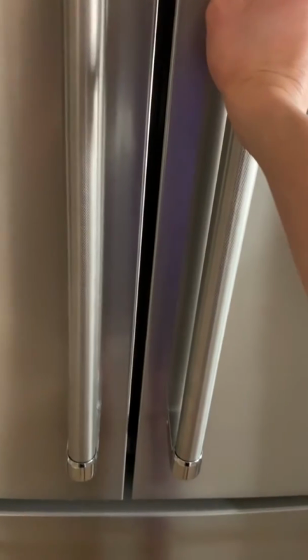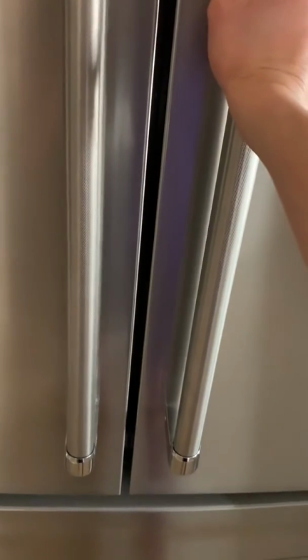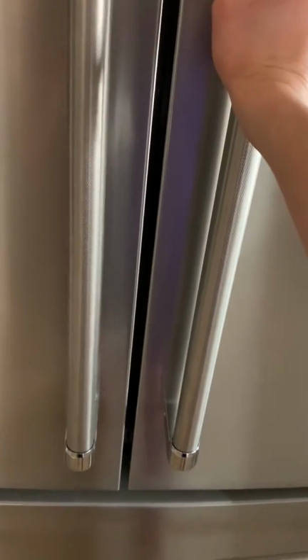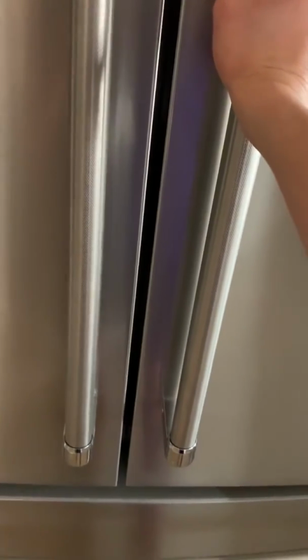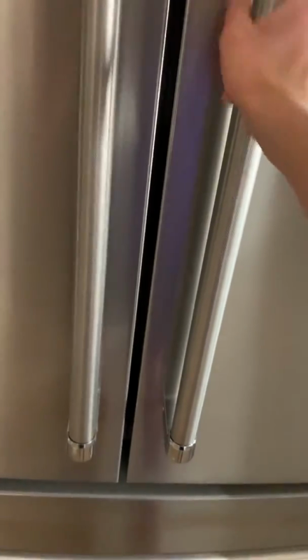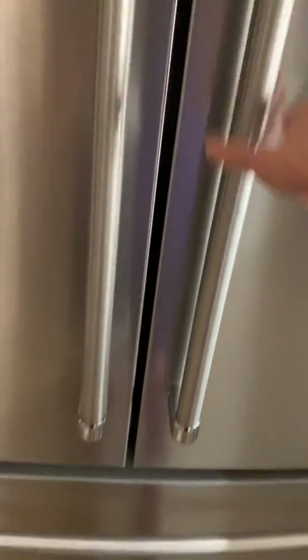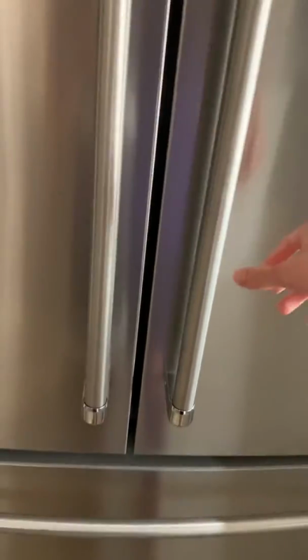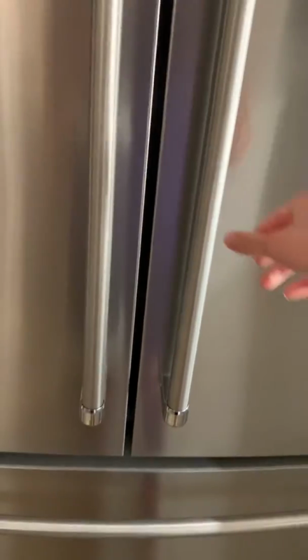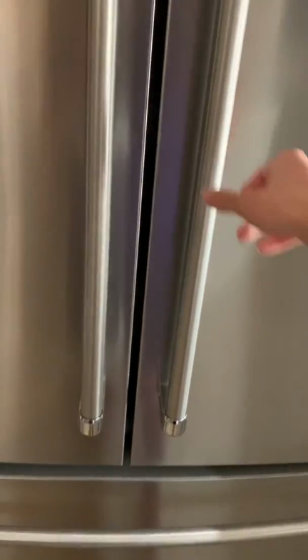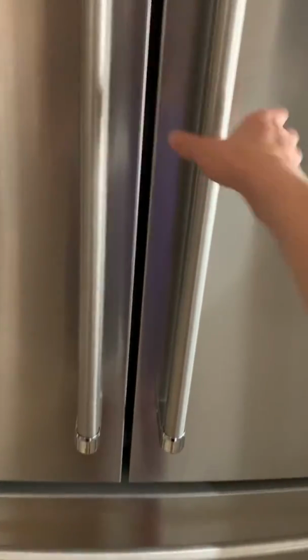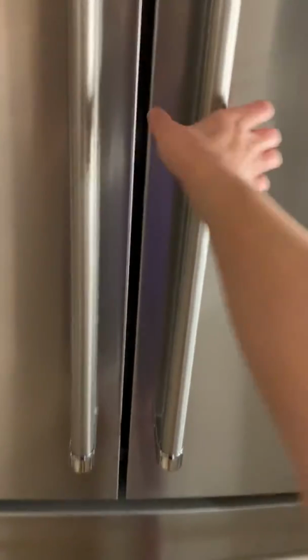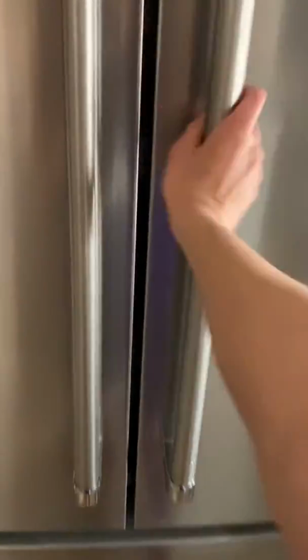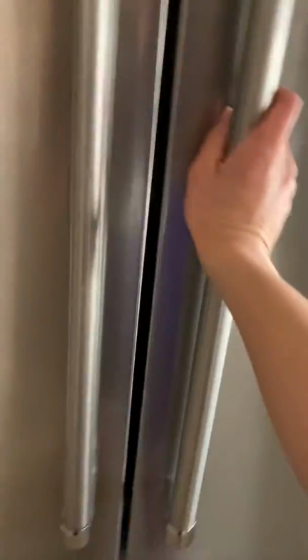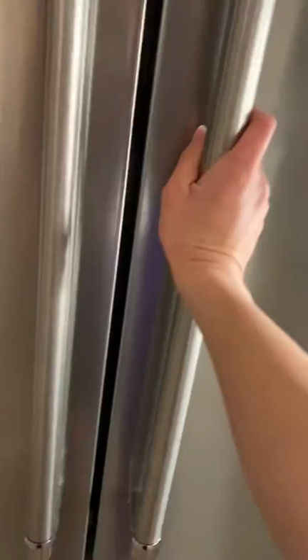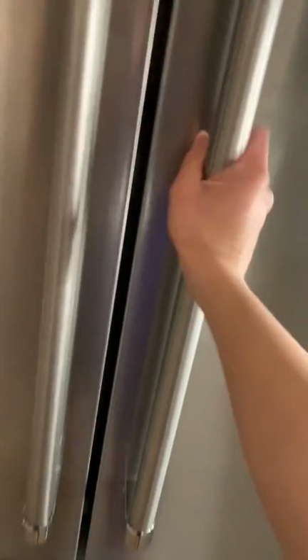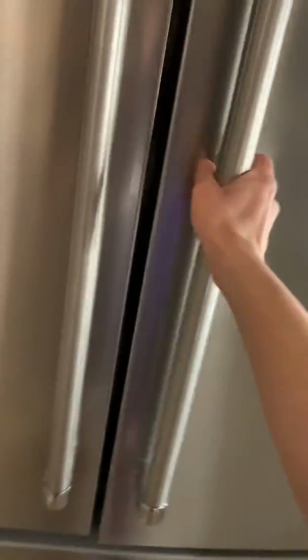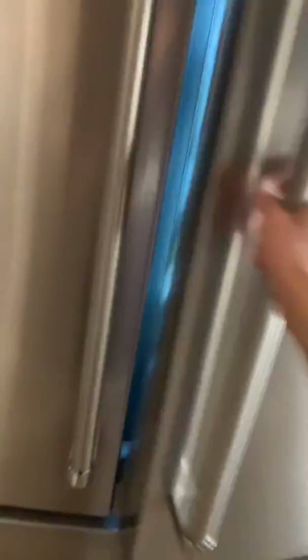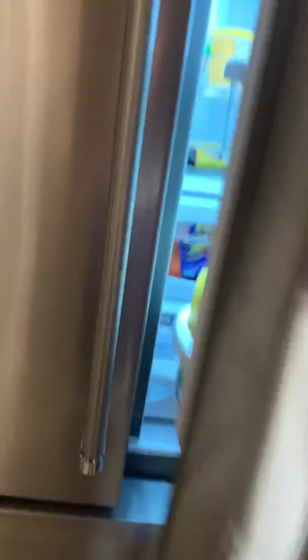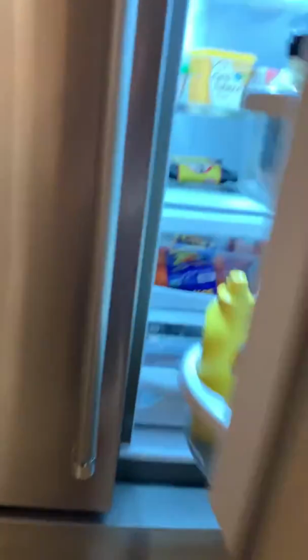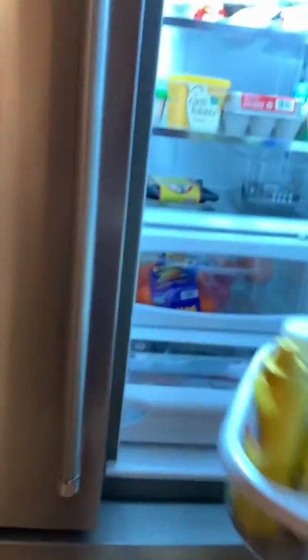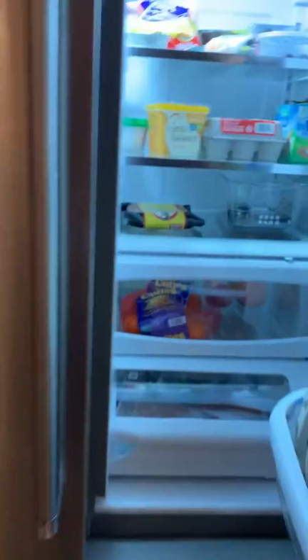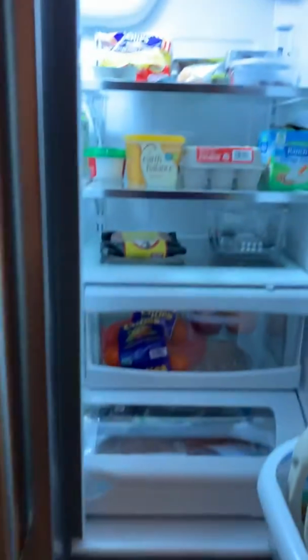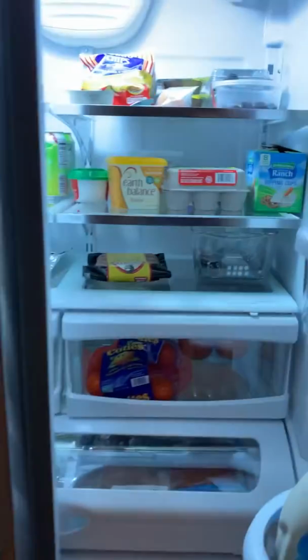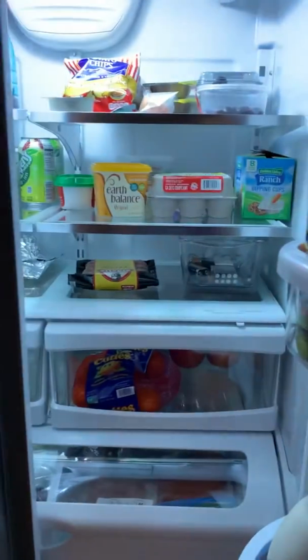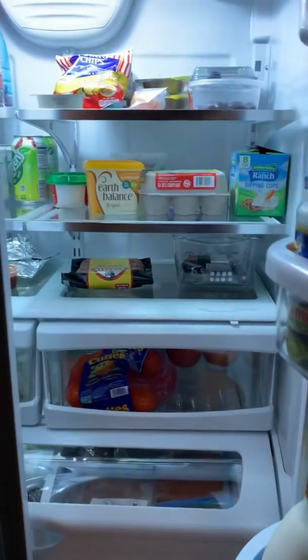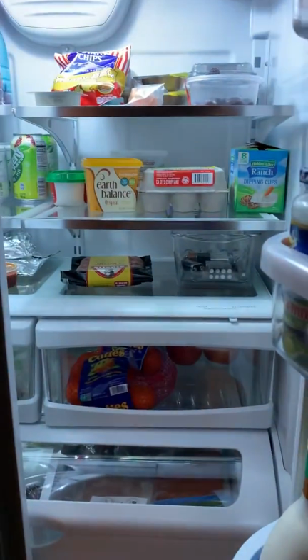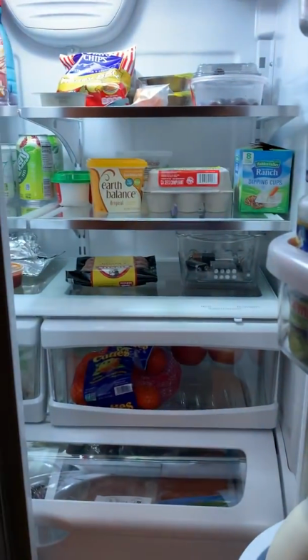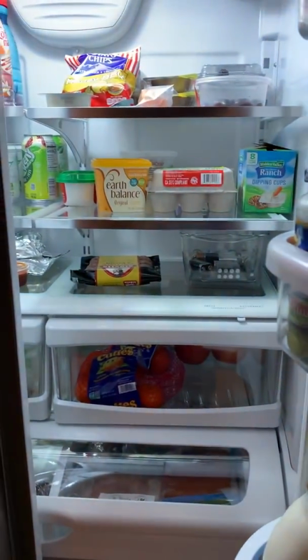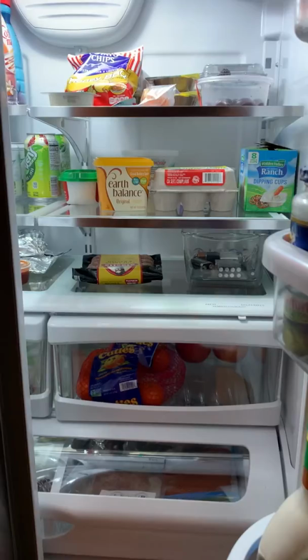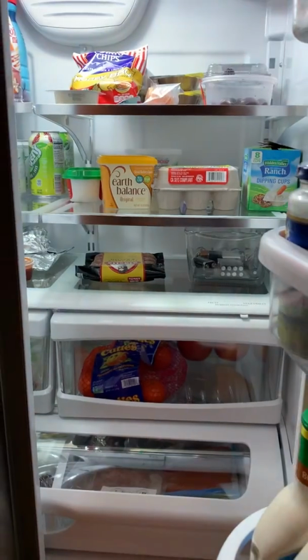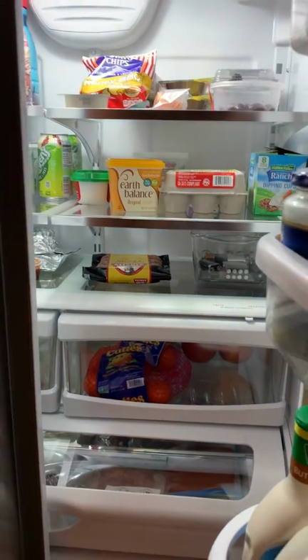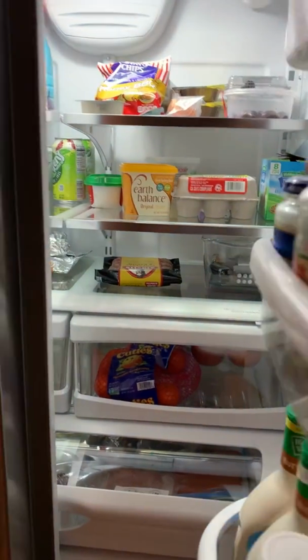Yeah, if you put your hand on it, it stops. Or if you open it, it stops.